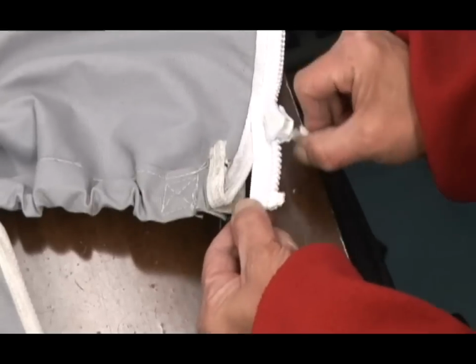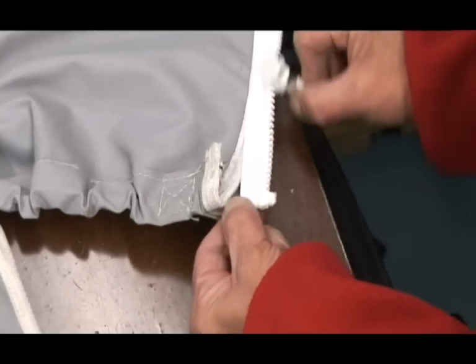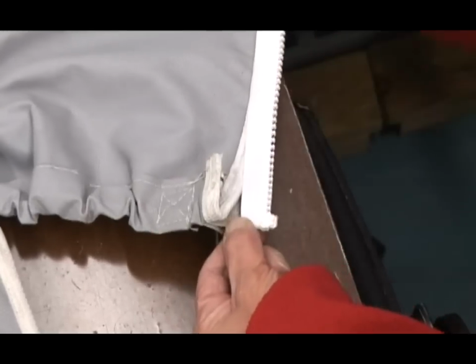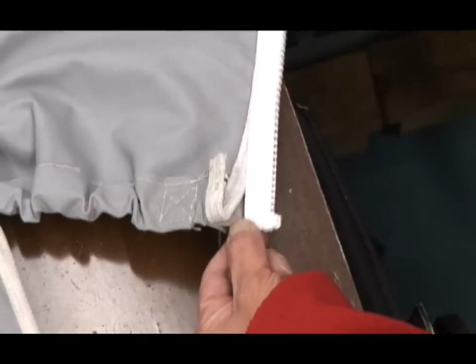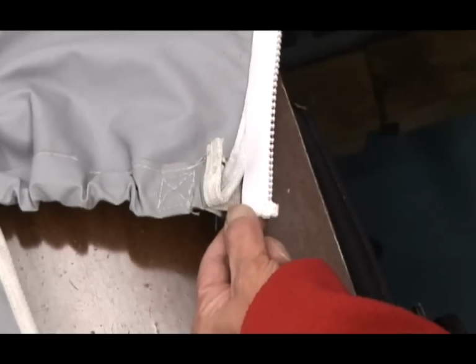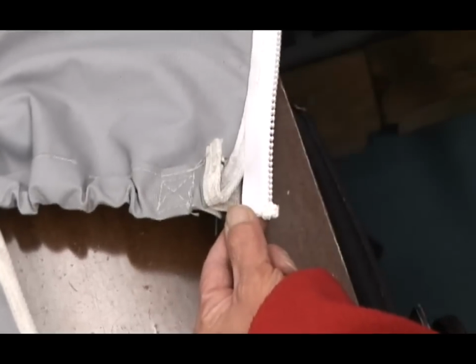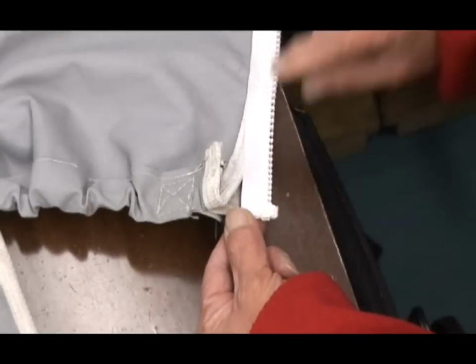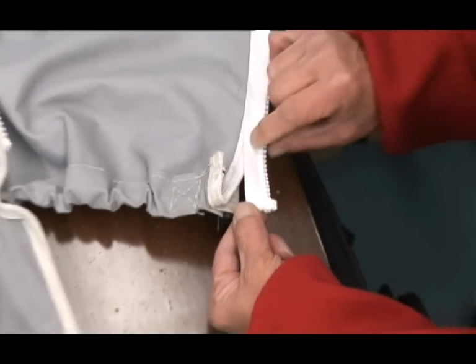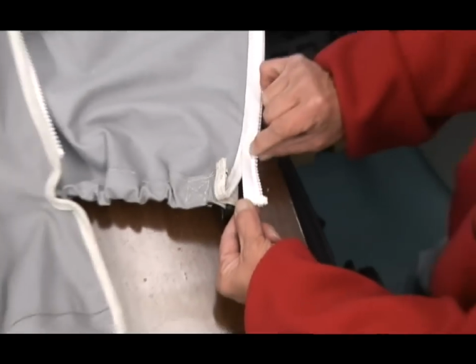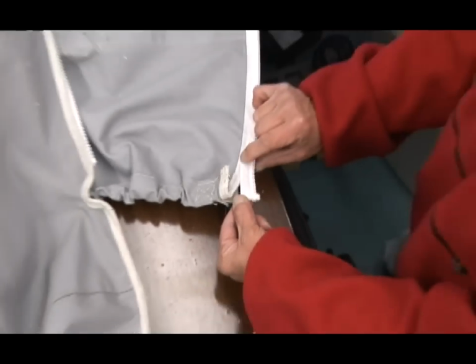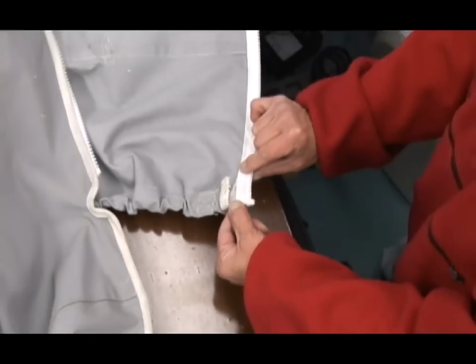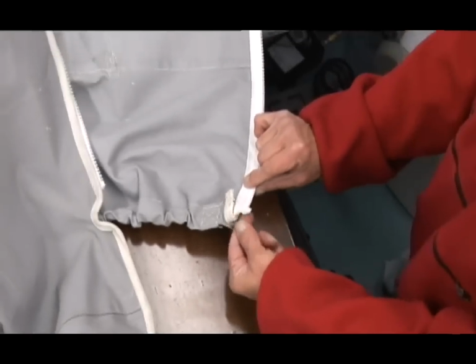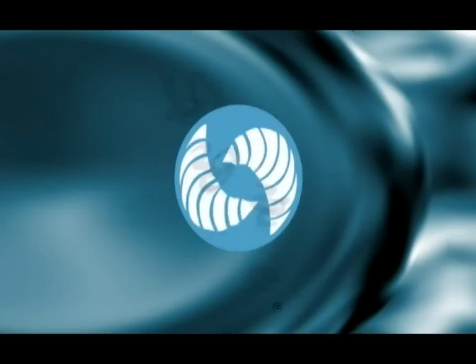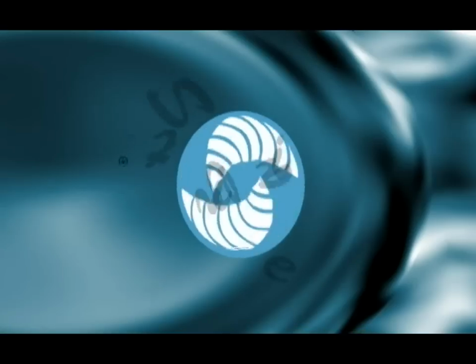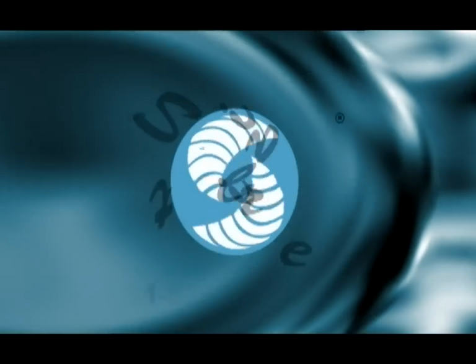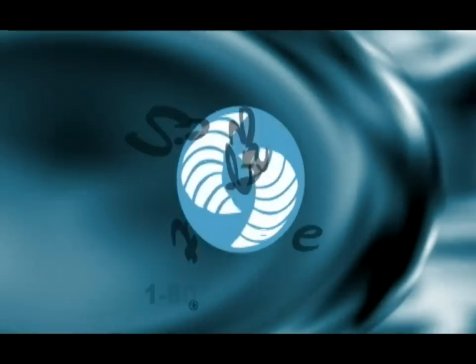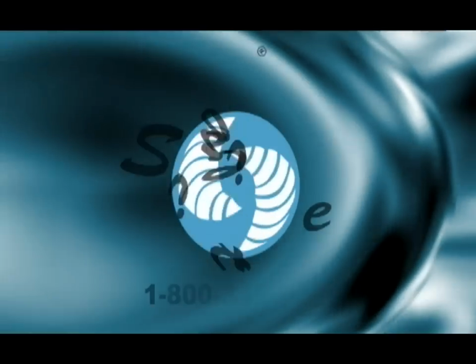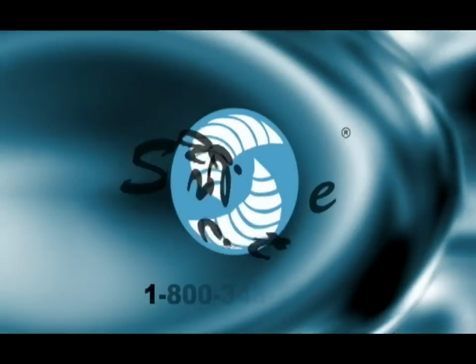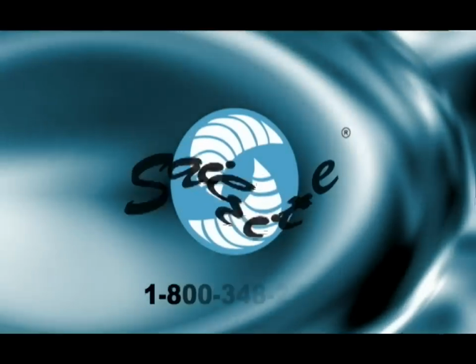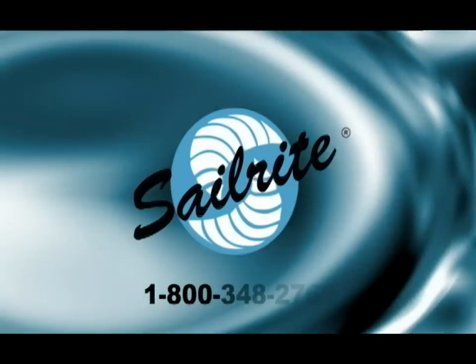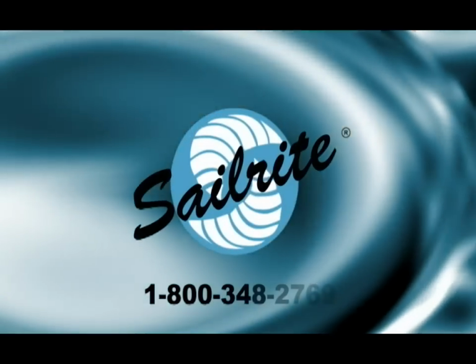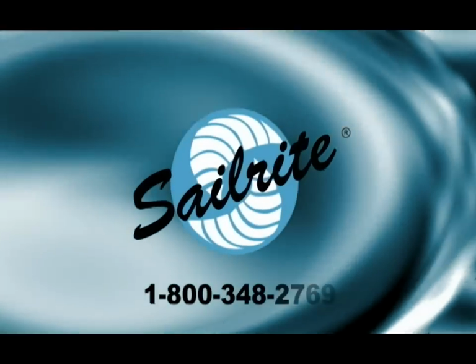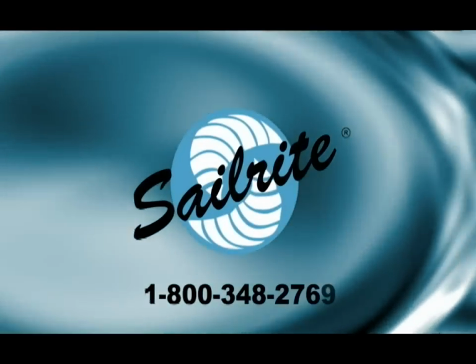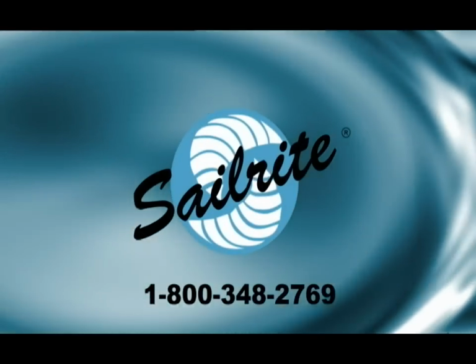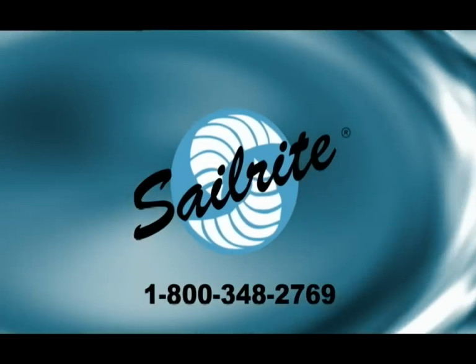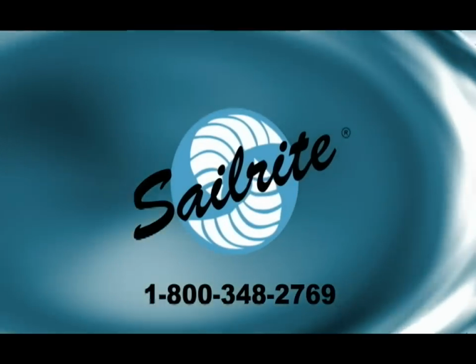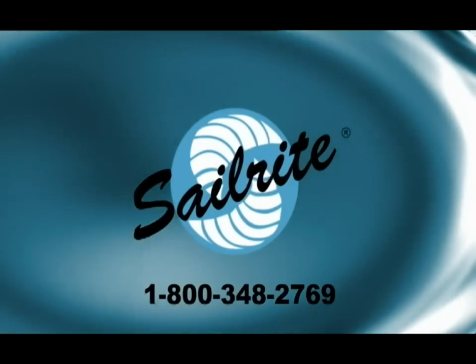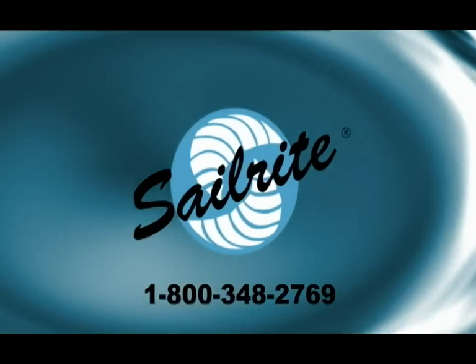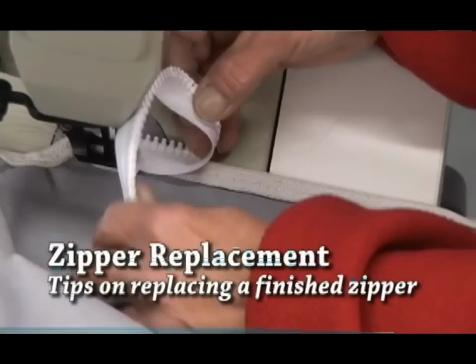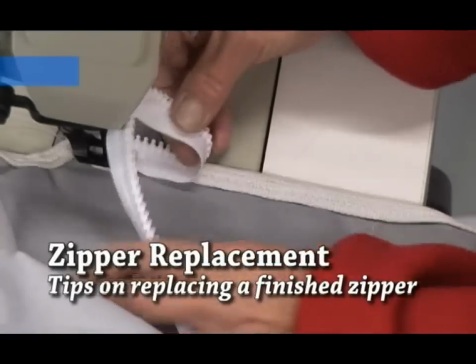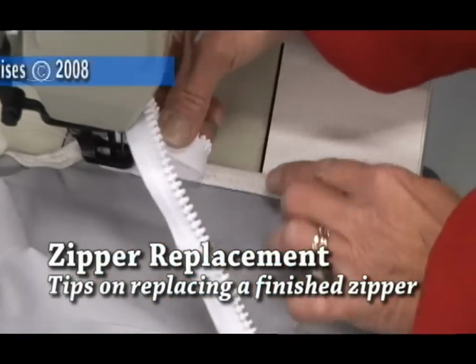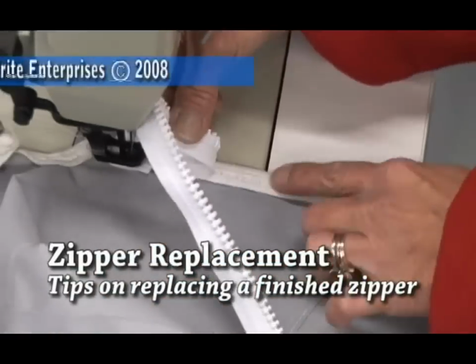We hope this video has been helpful. If you have any questions, be sure to give us a call at Sailrite. Thanks again for watching.